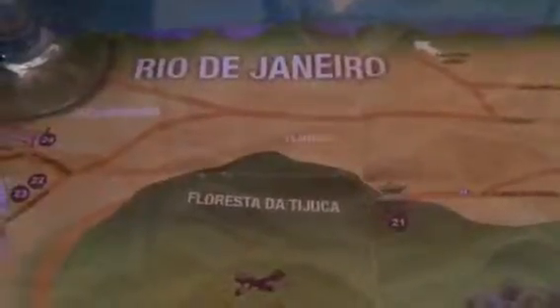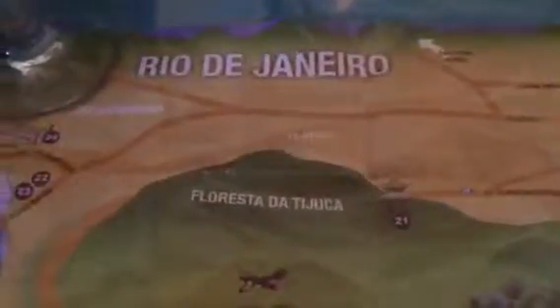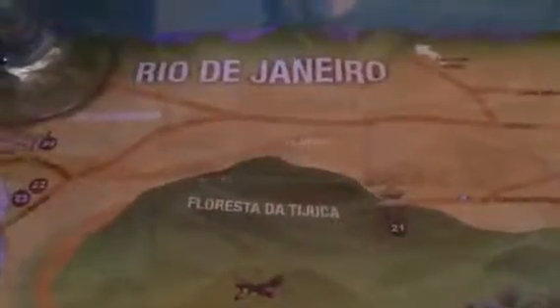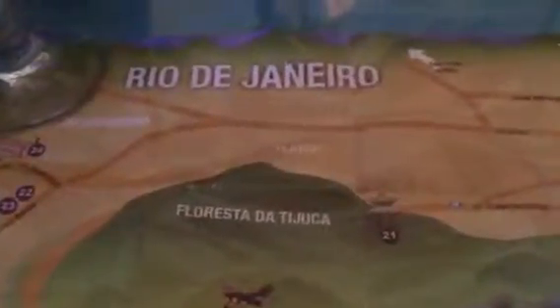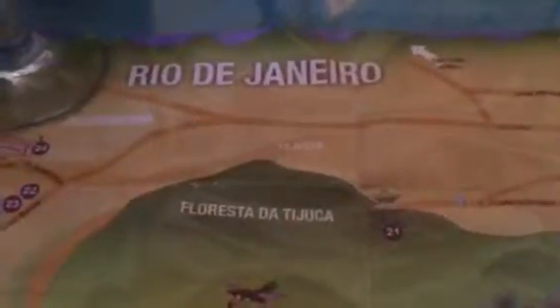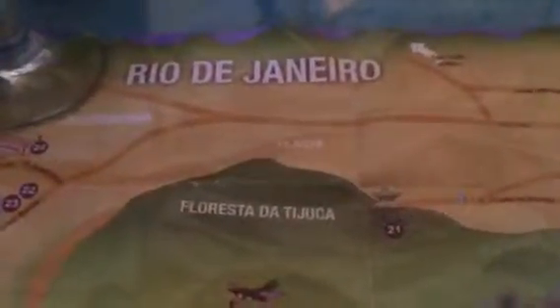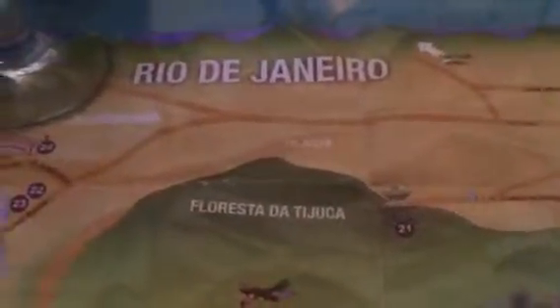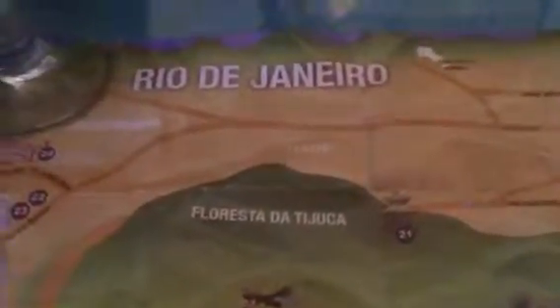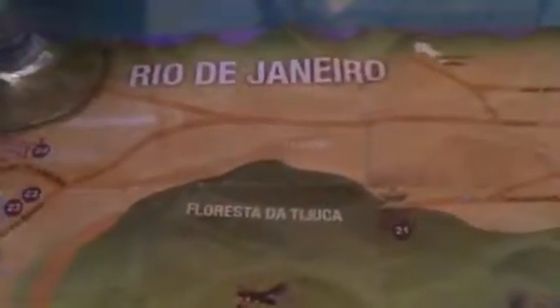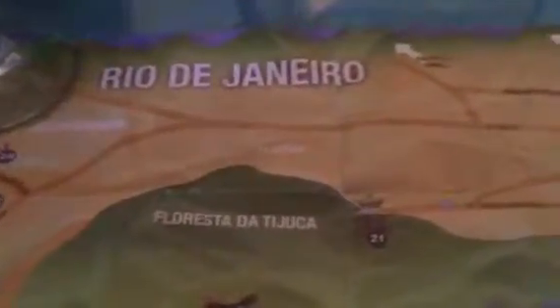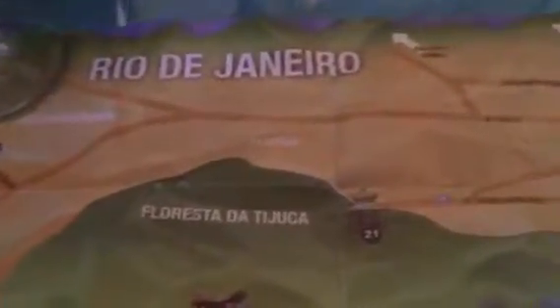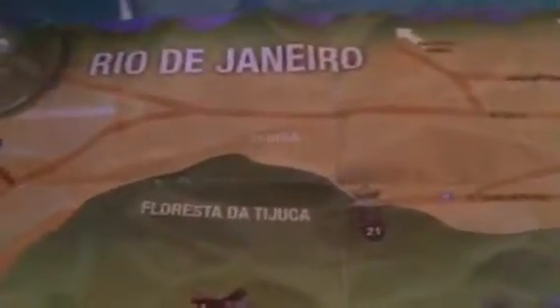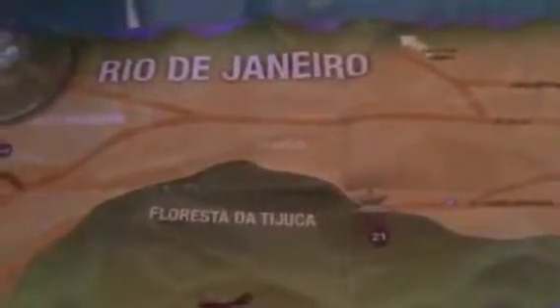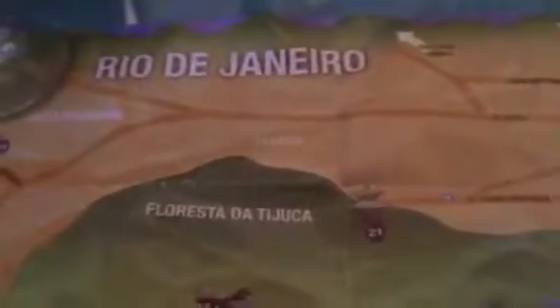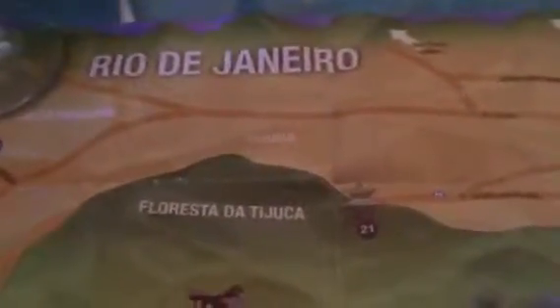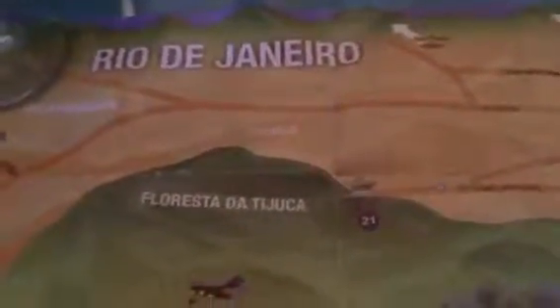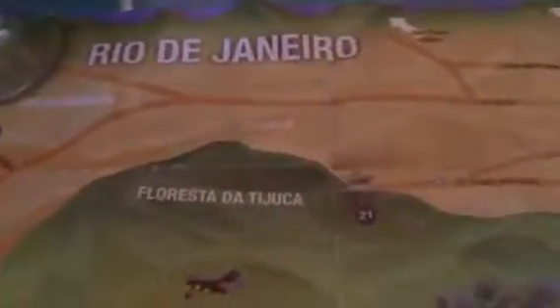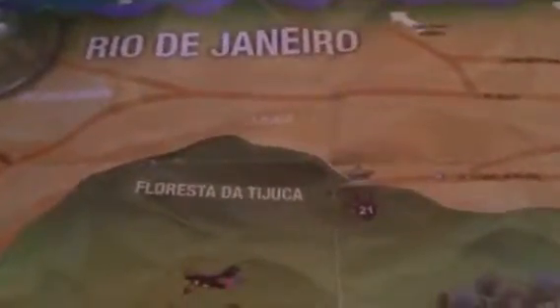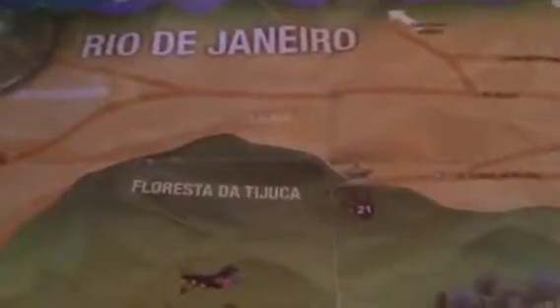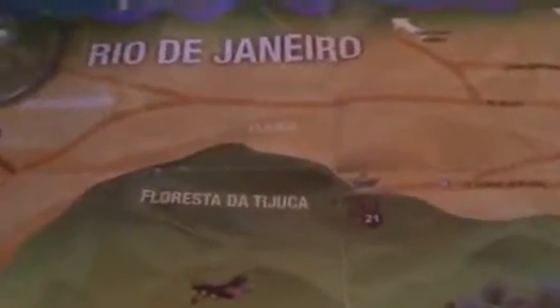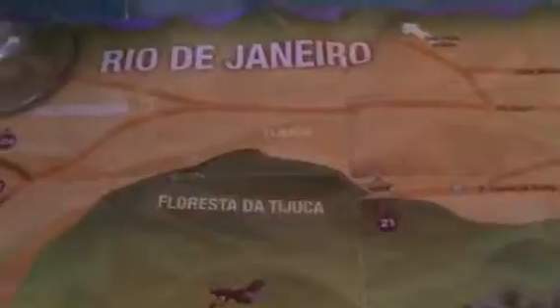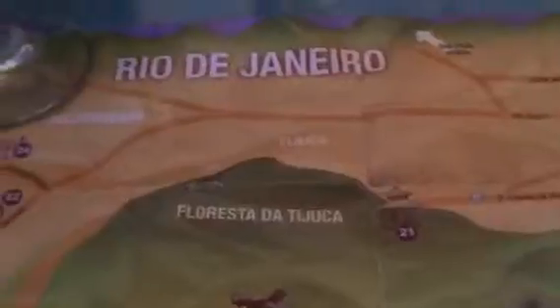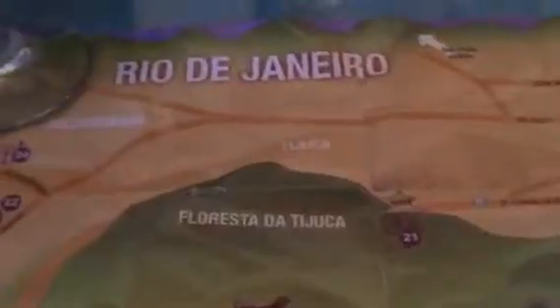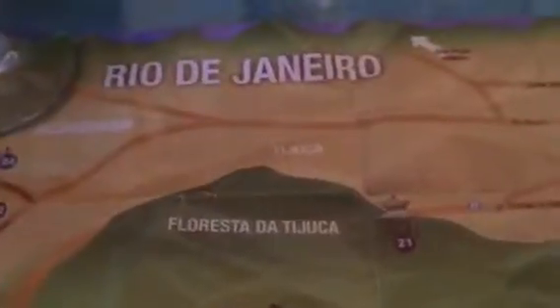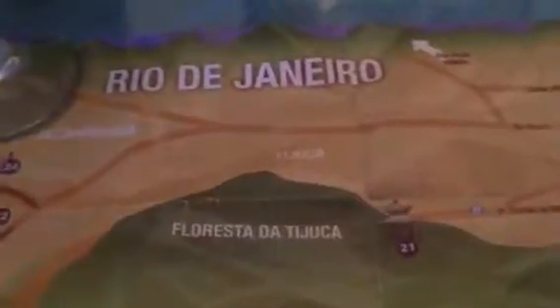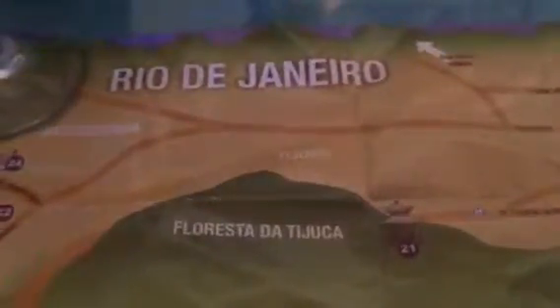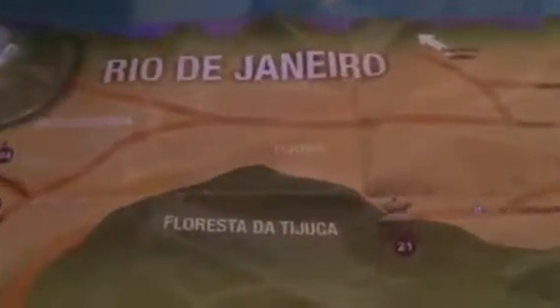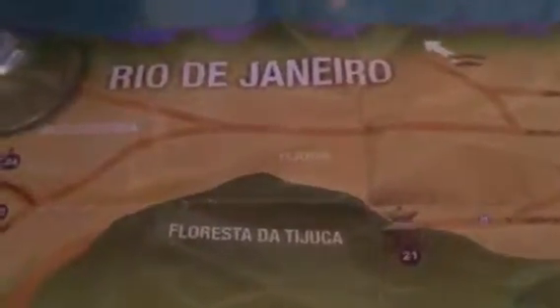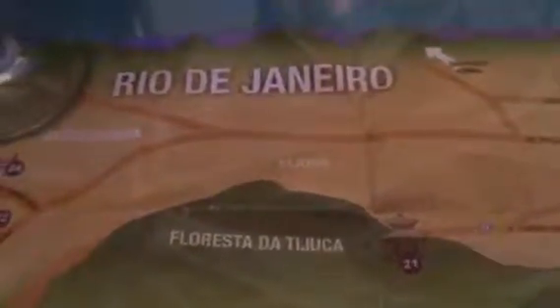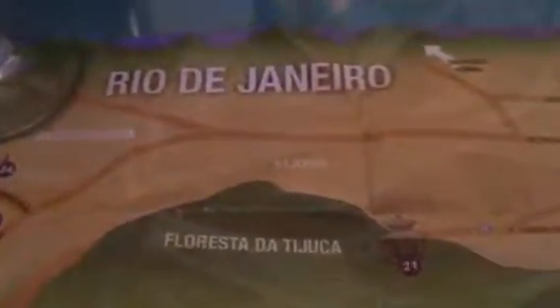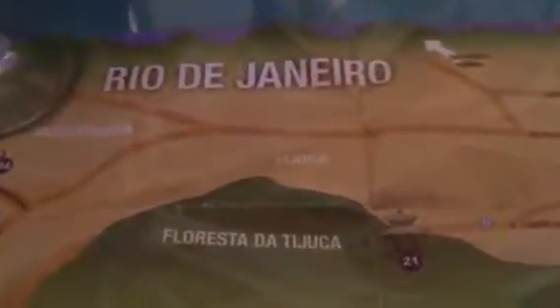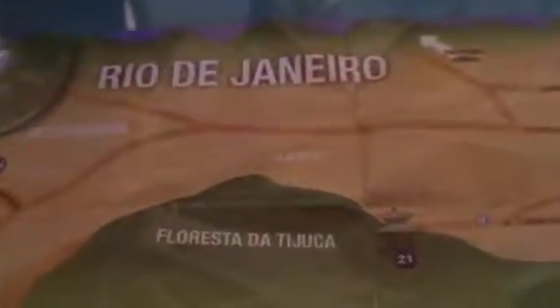Hi there, this is John Tang and I'm in a restaurant called Sobre Natural, which is in the neighborhood of Santa Teresa.